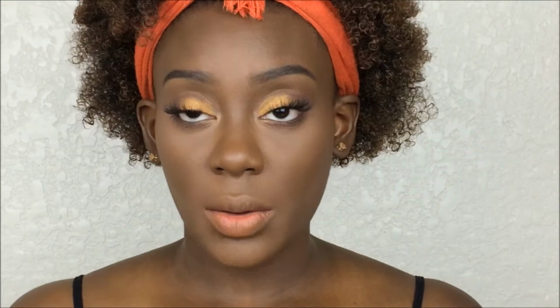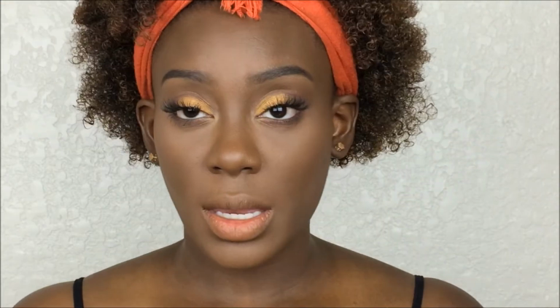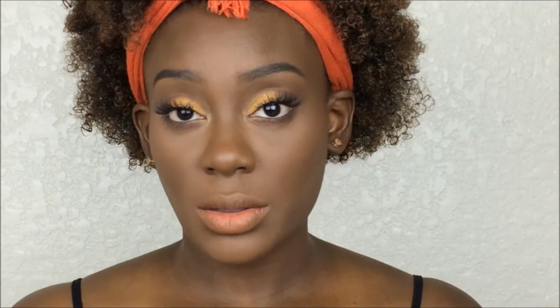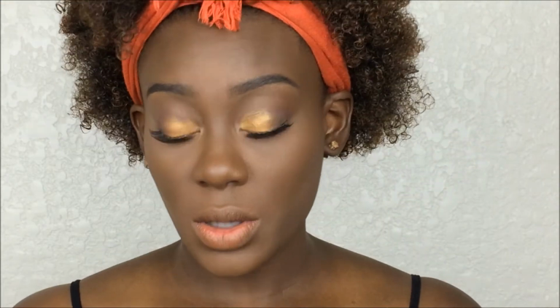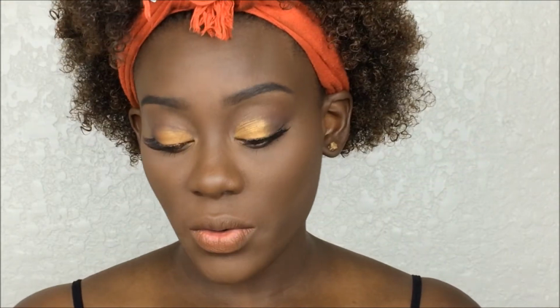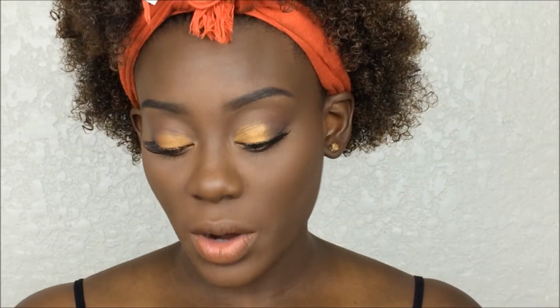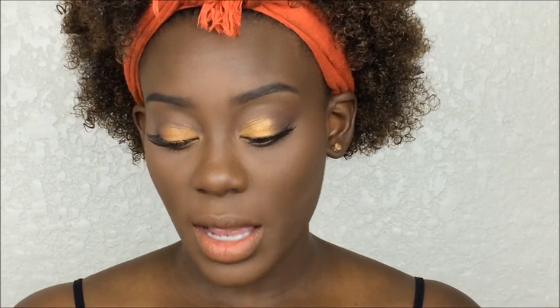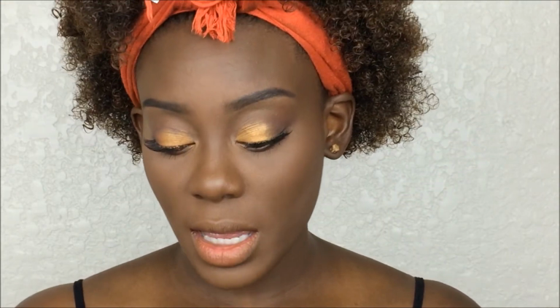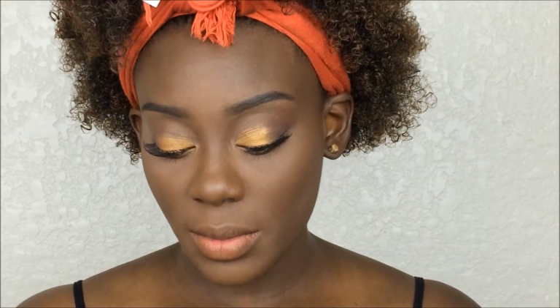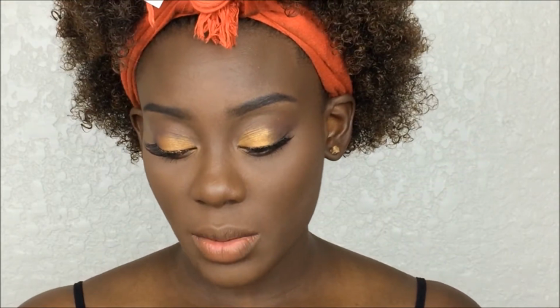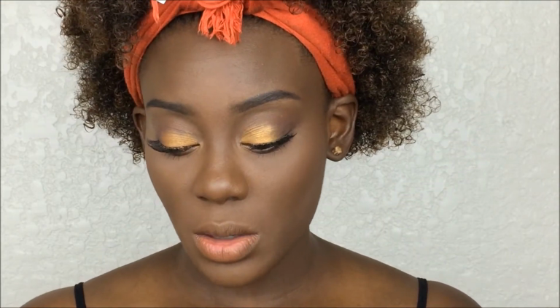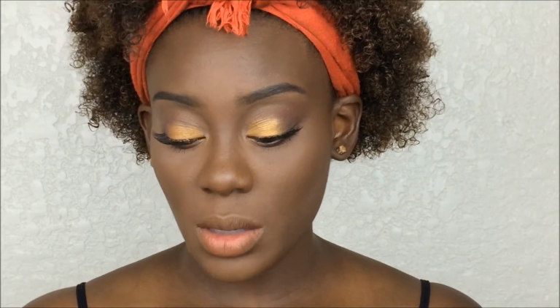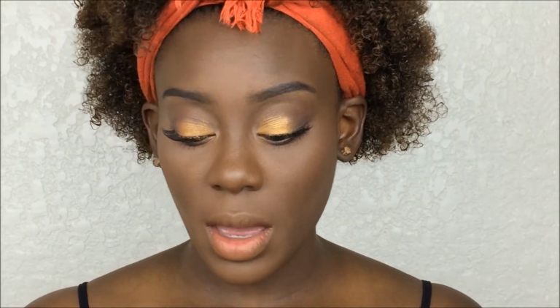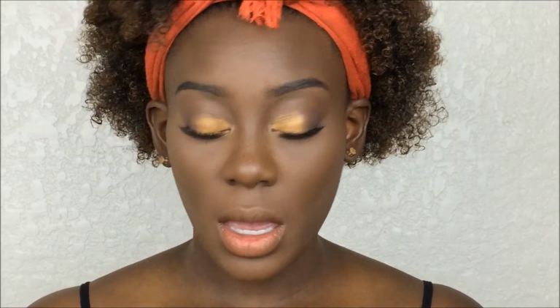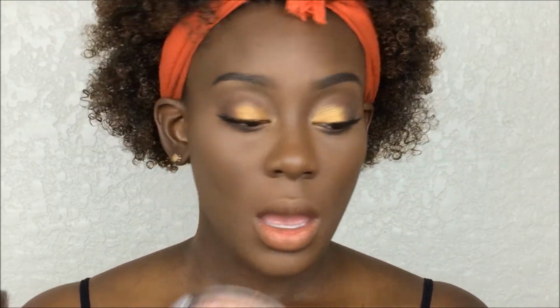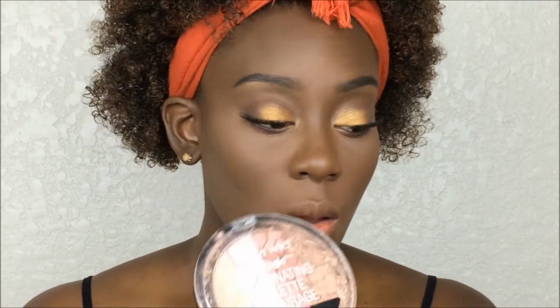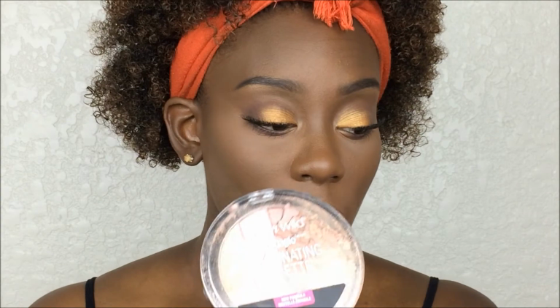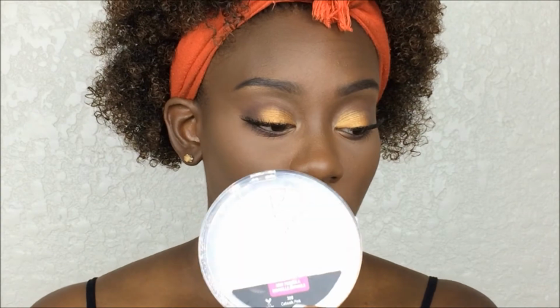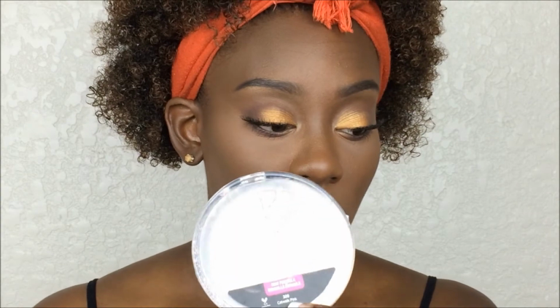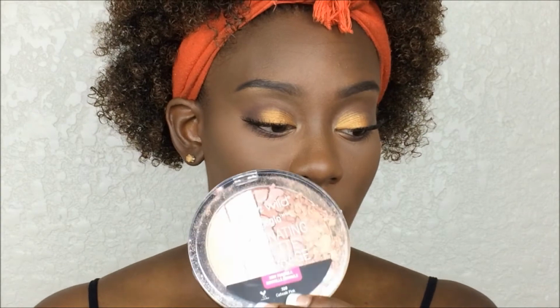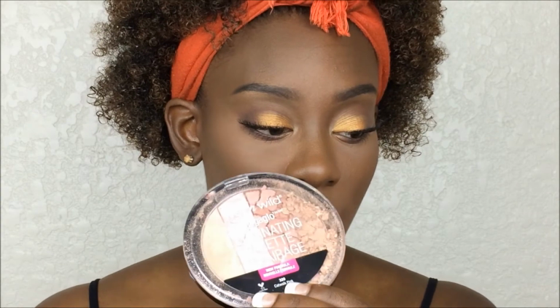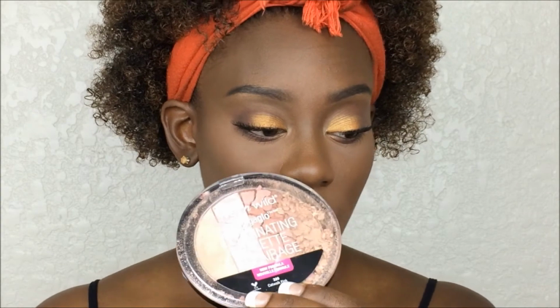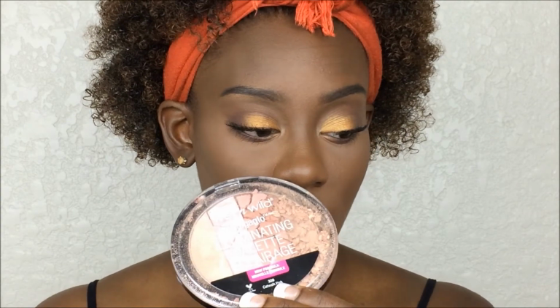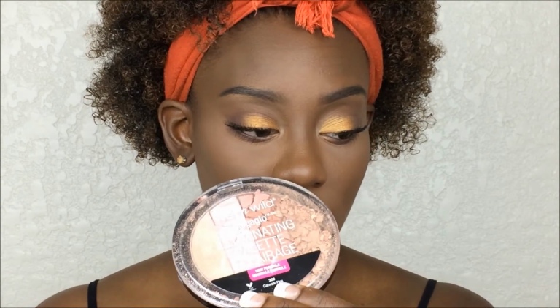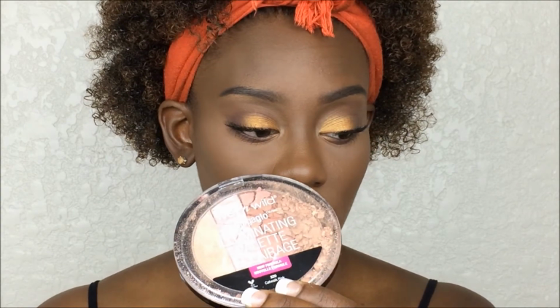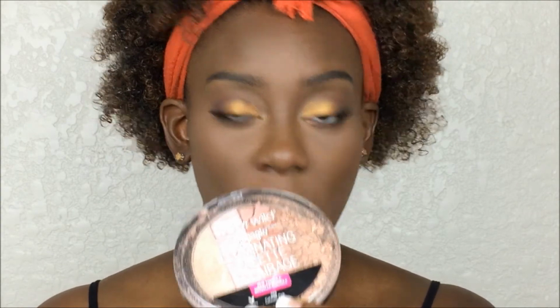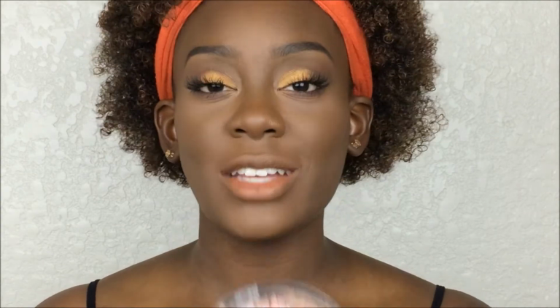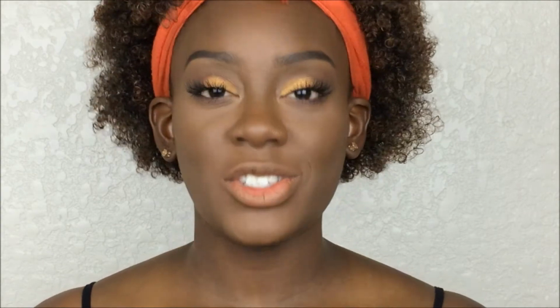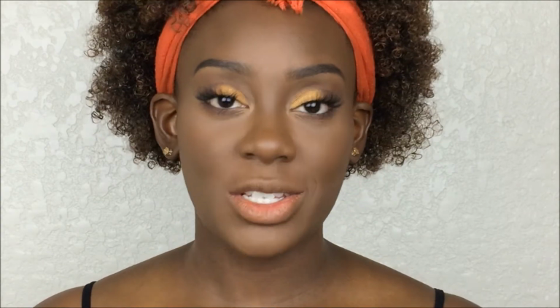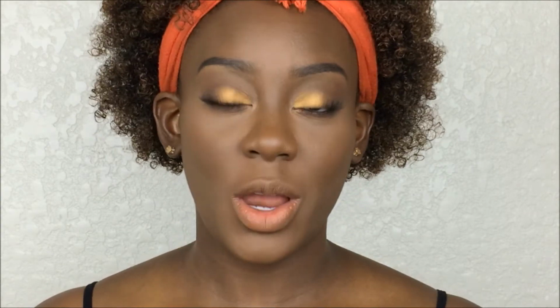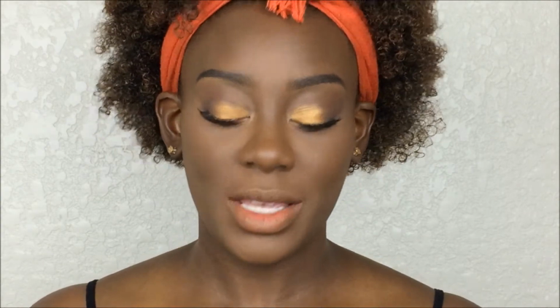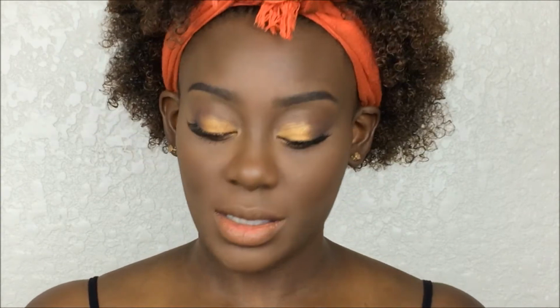For highlight I'm going to be using my fun mauve and blue palette — I just tried this one out.